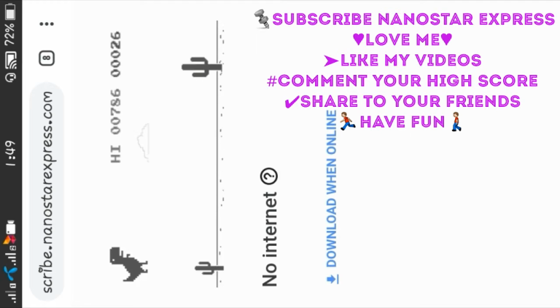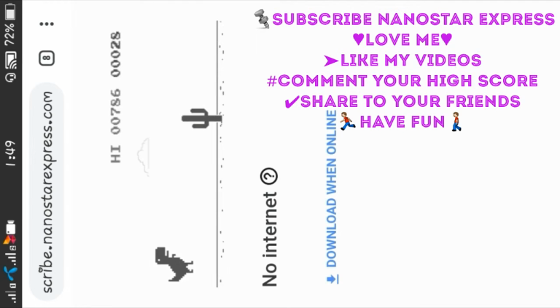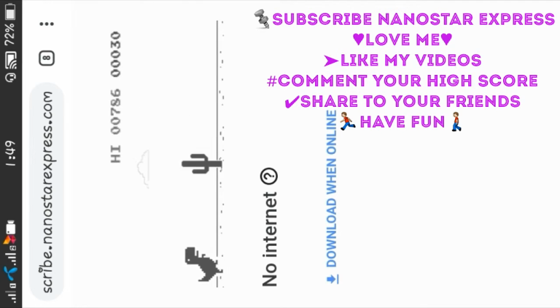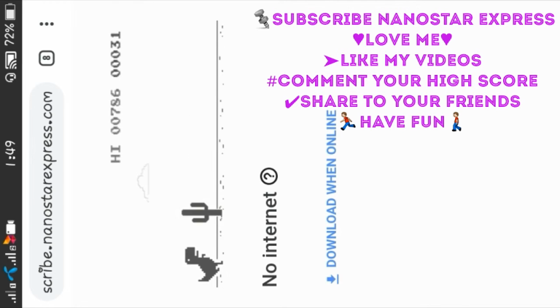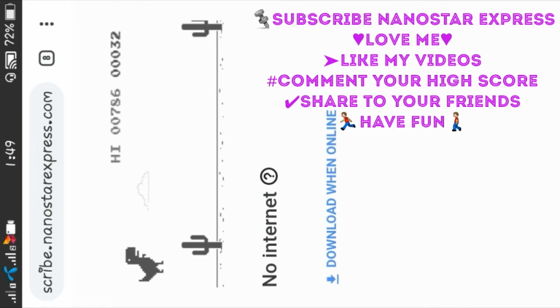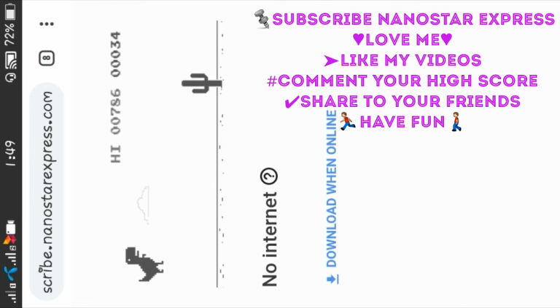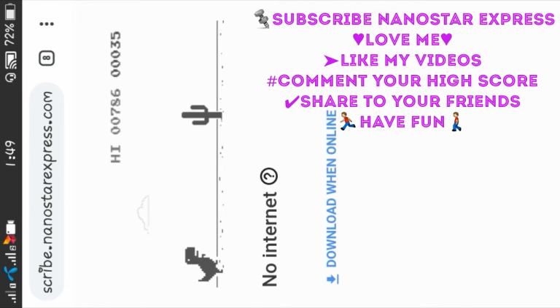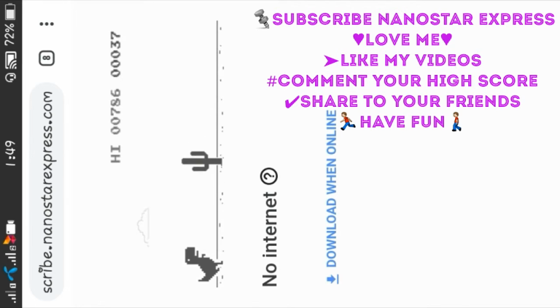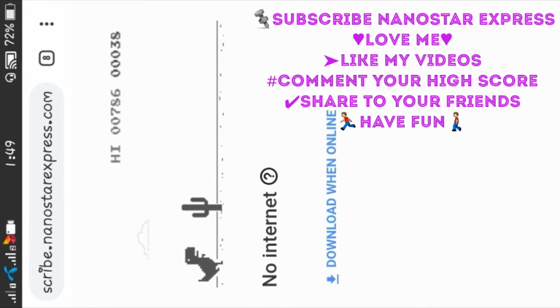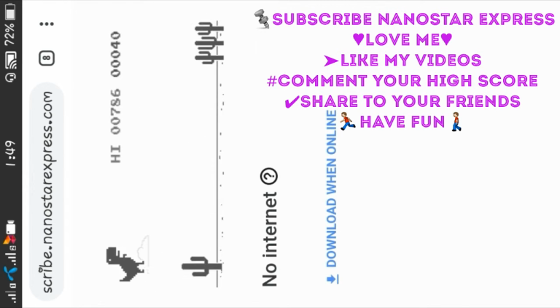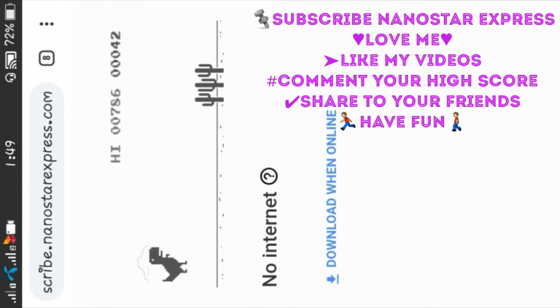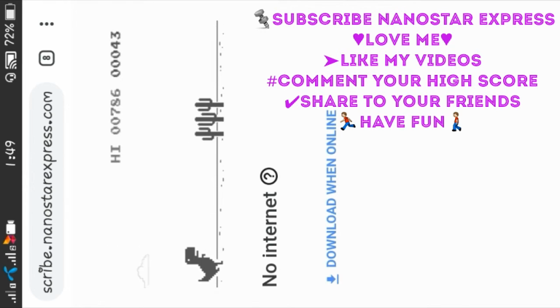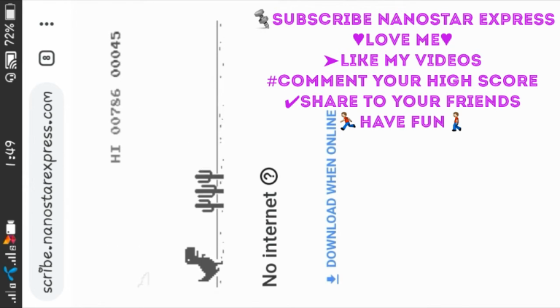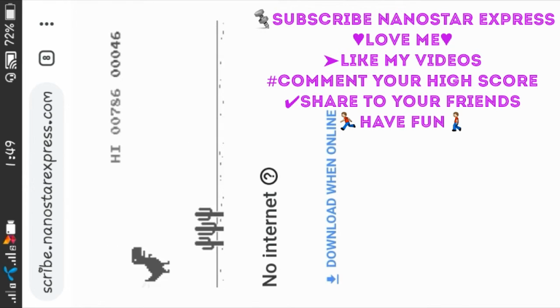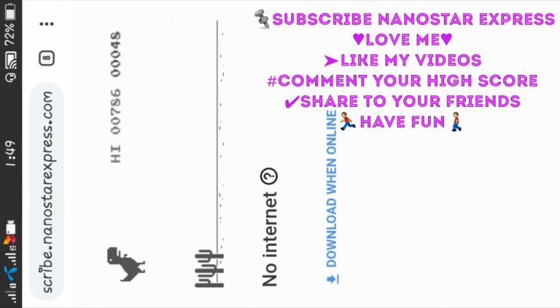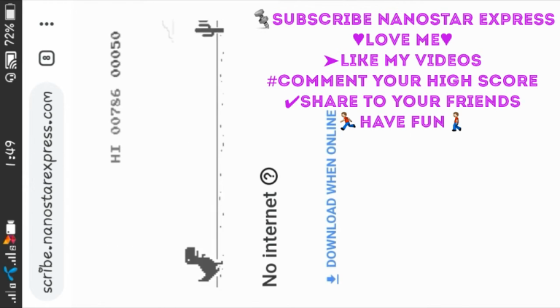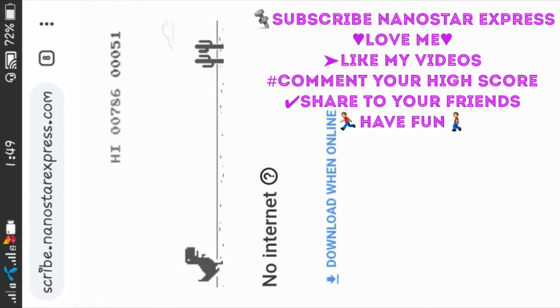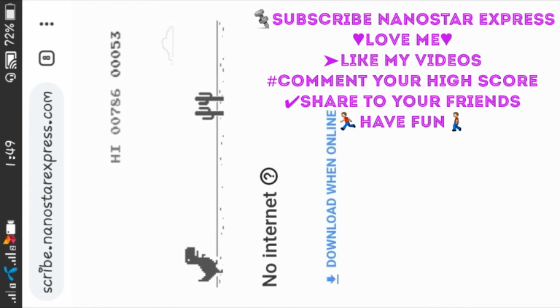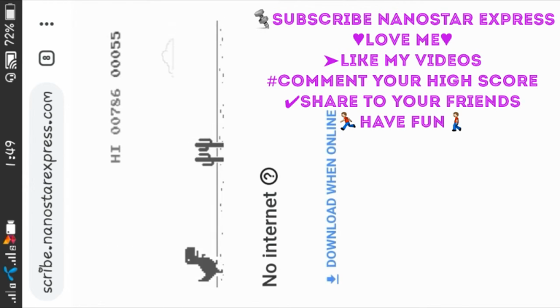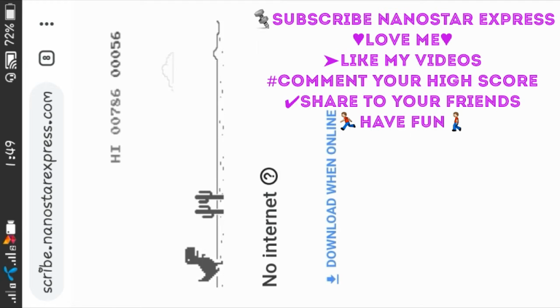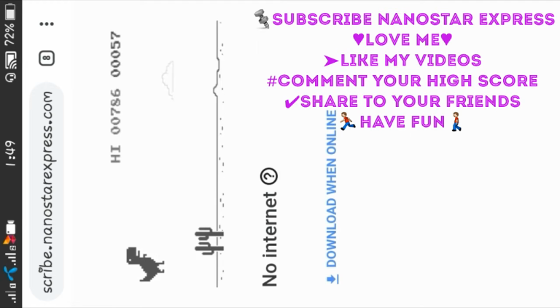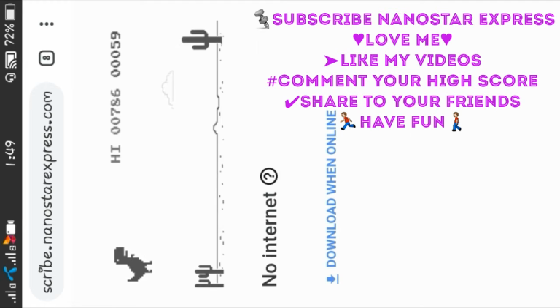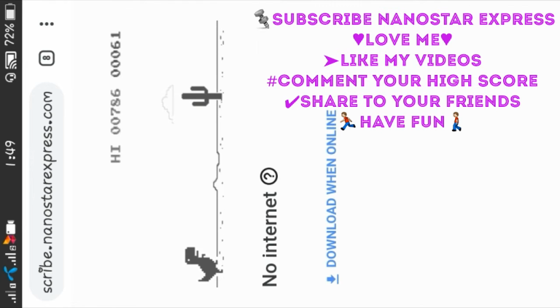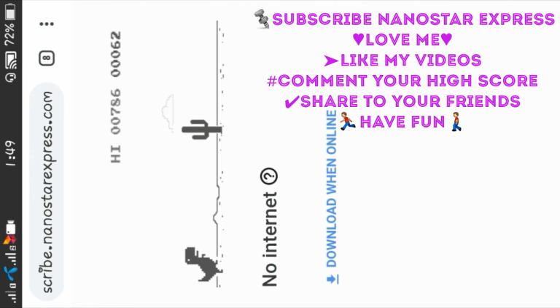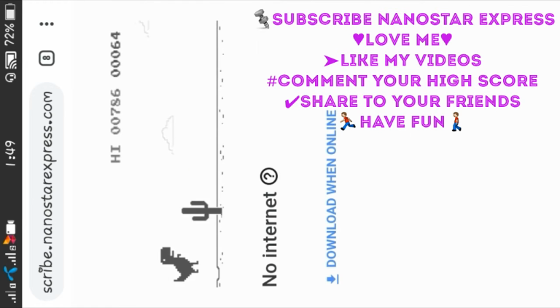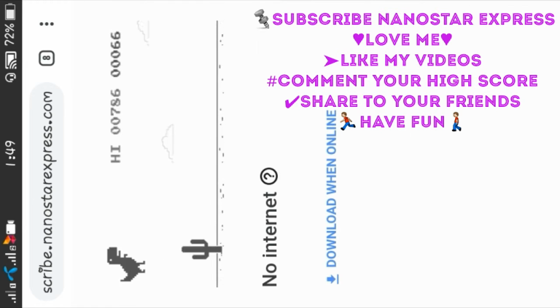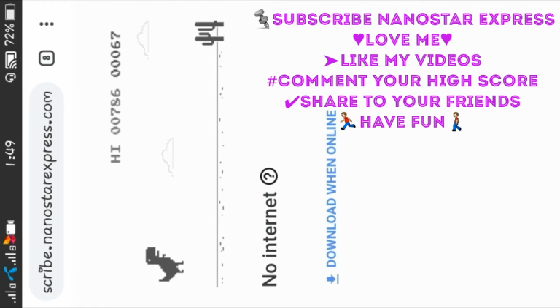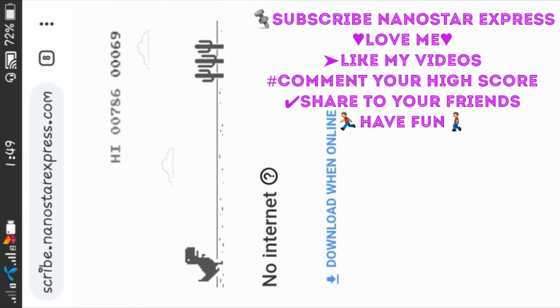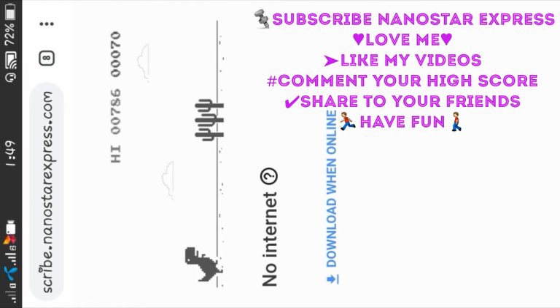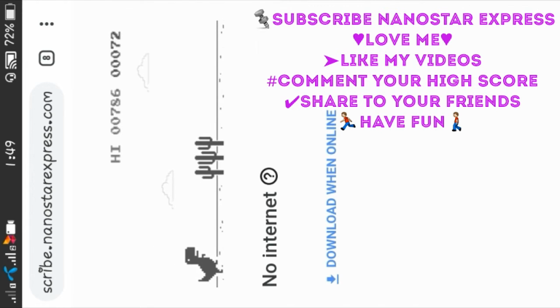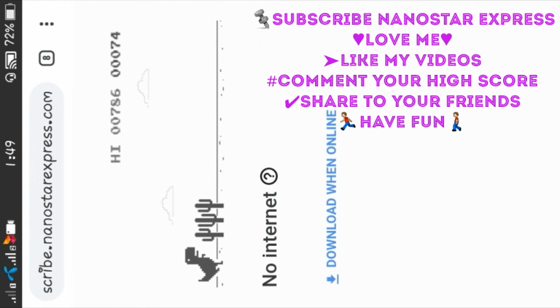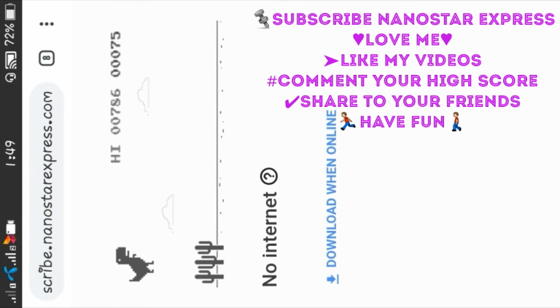I am happy to have a high score. If you have a high score, please comment below.